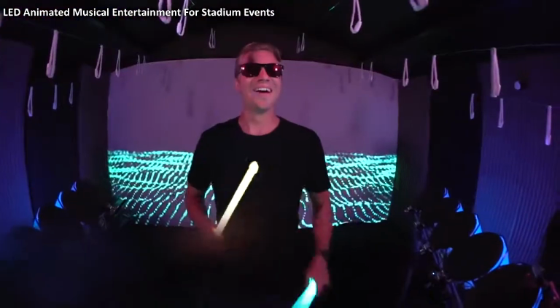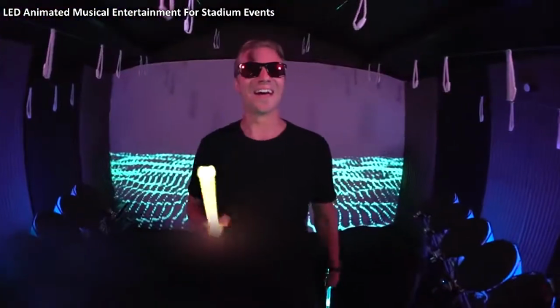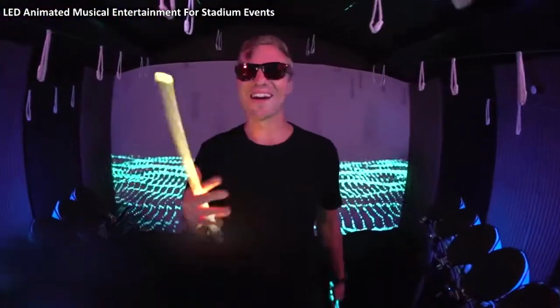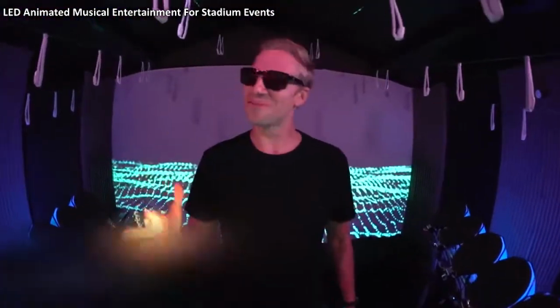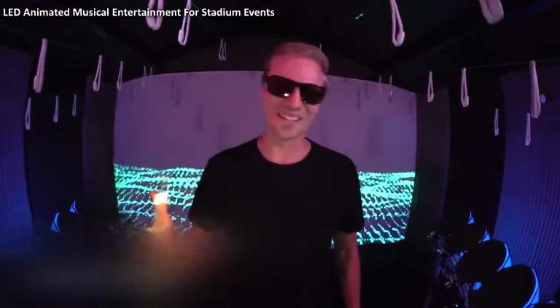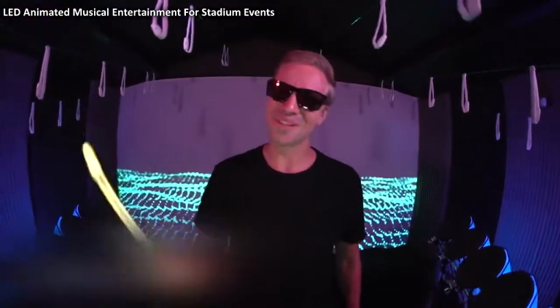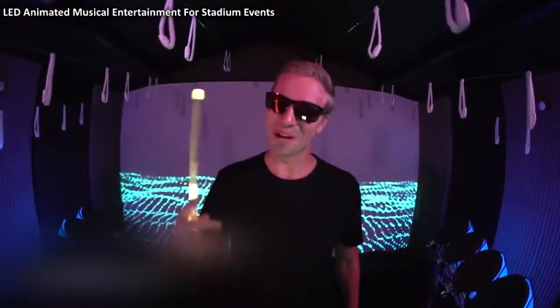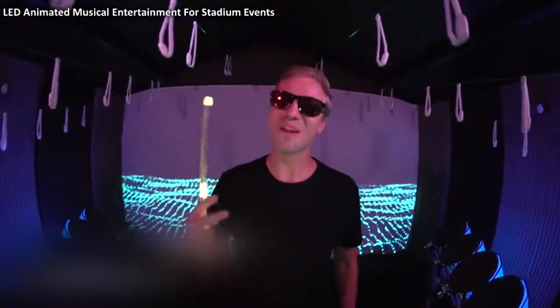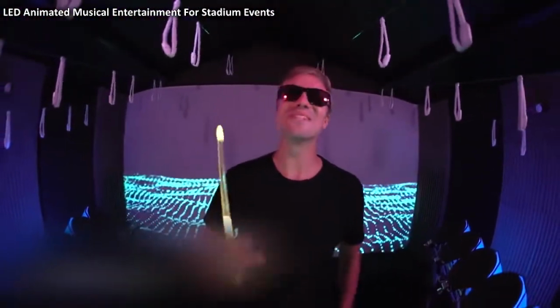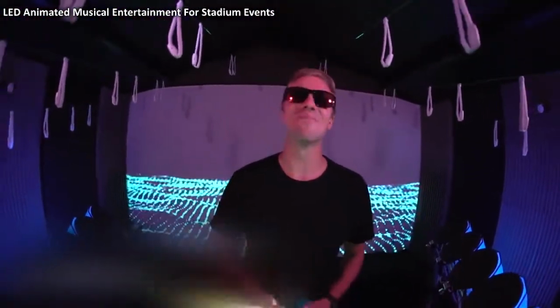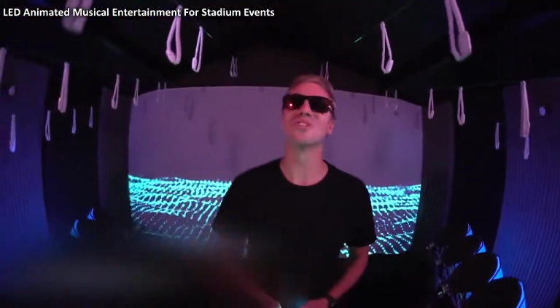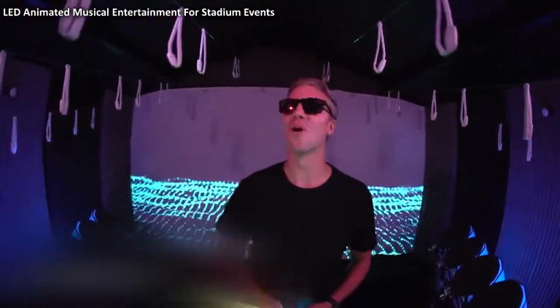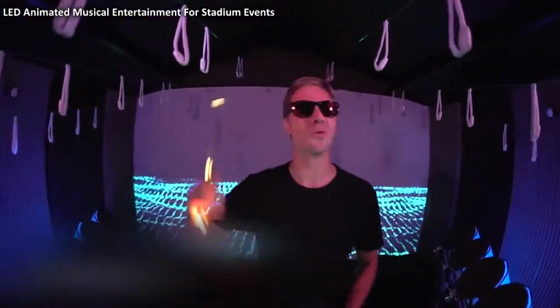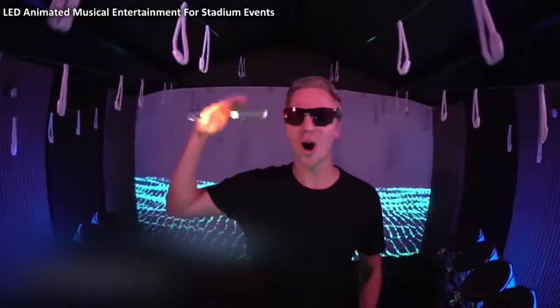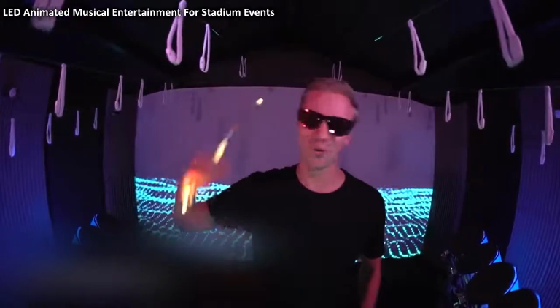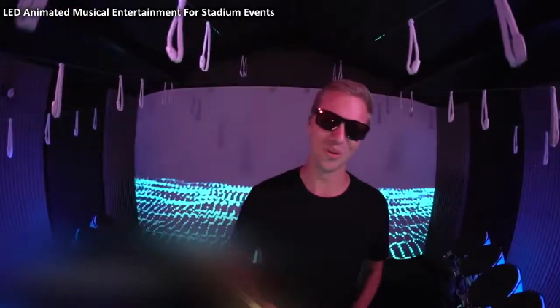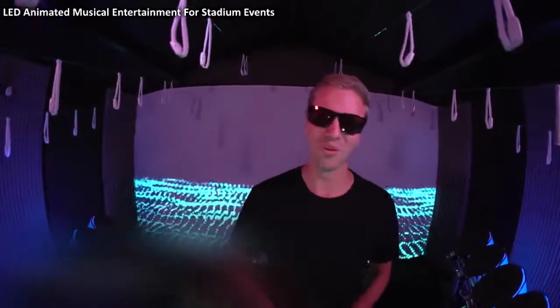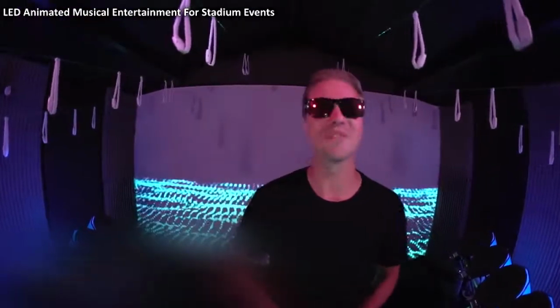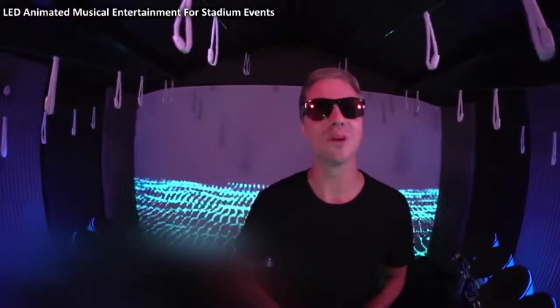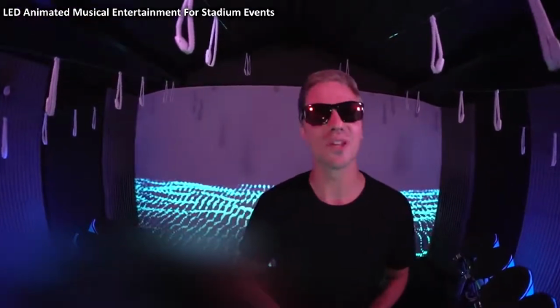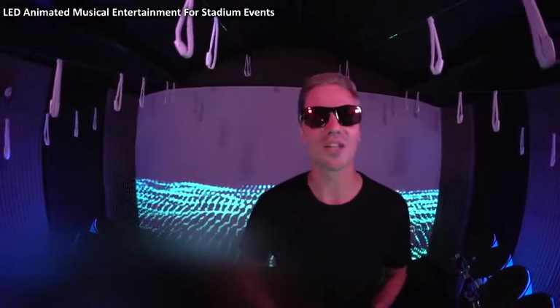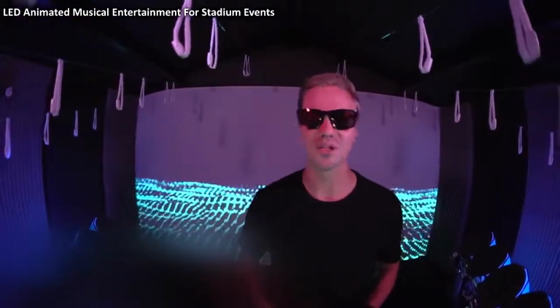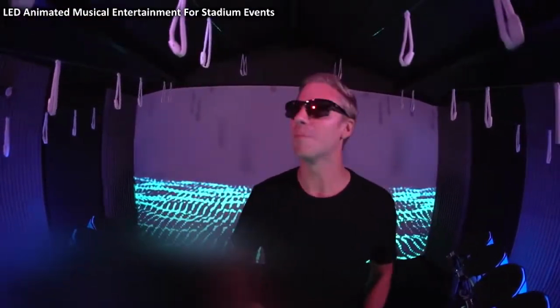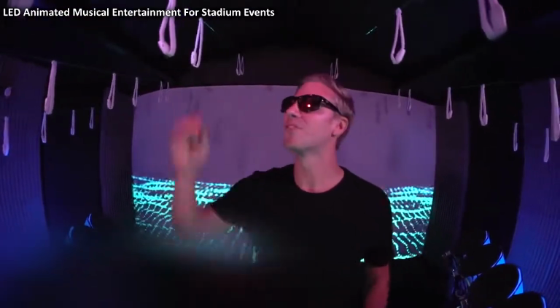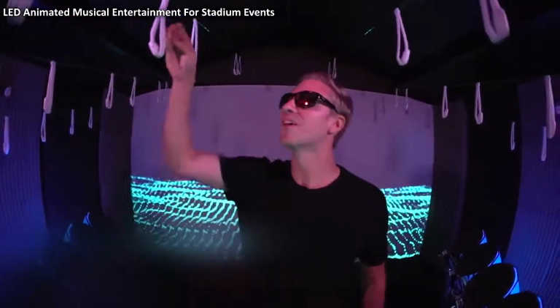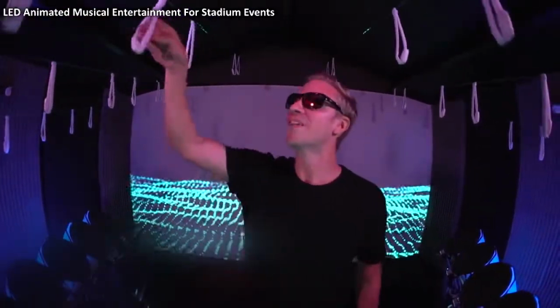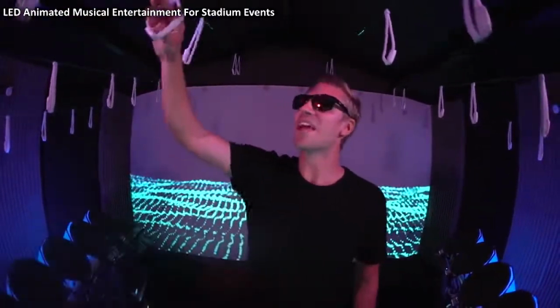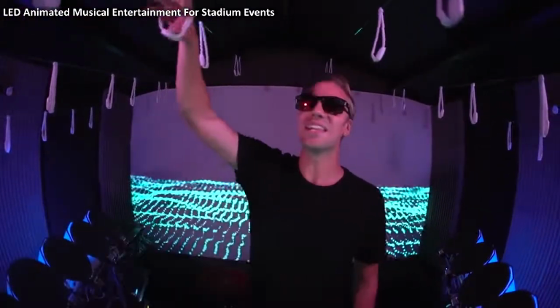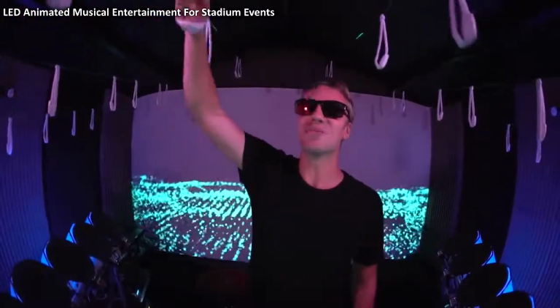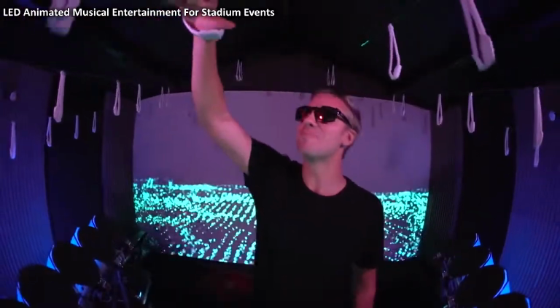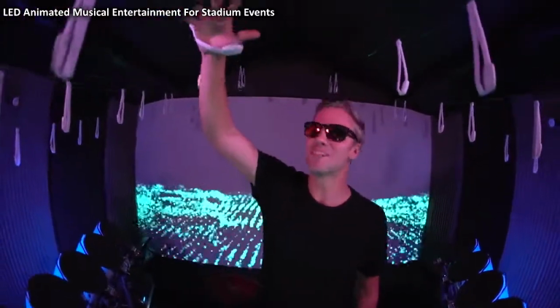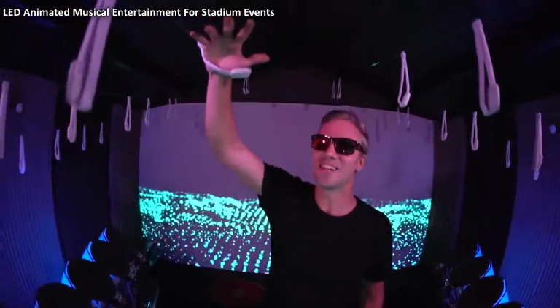Hey guys! So this week we have been stepping the show up to a whole new level. We've teamed up with the guys from Xylobands — these LED wristbands here.